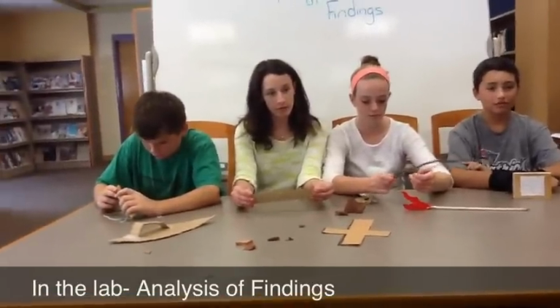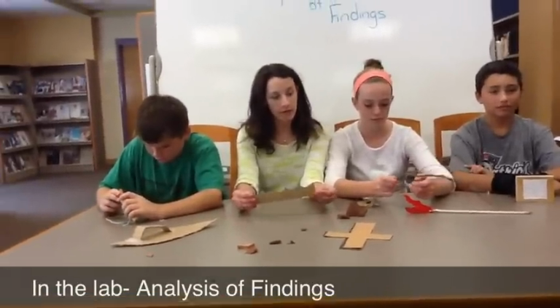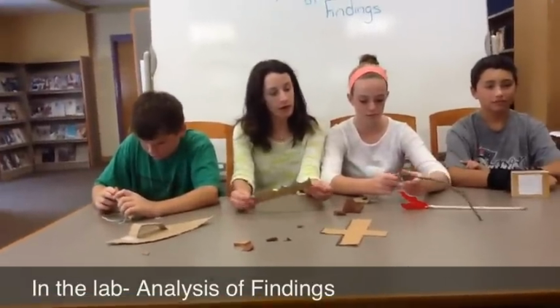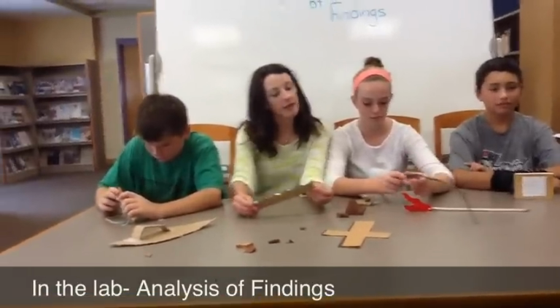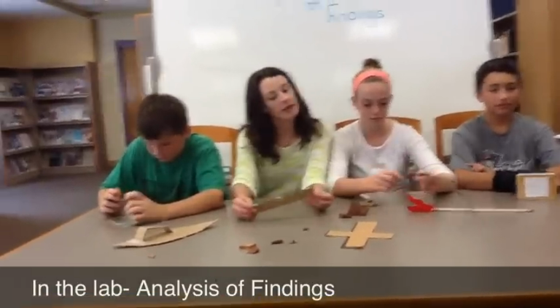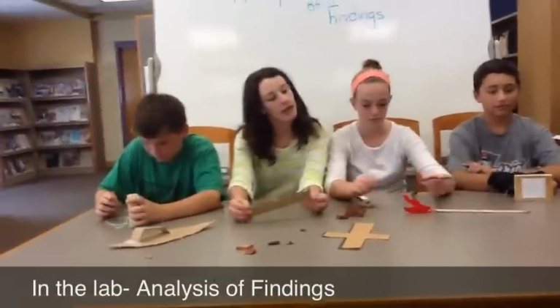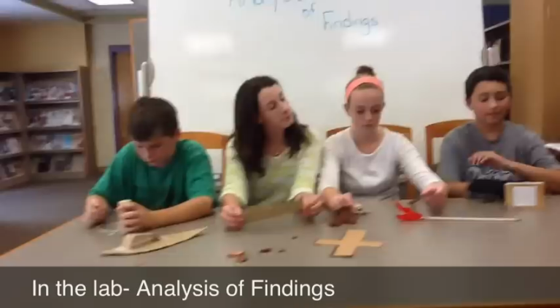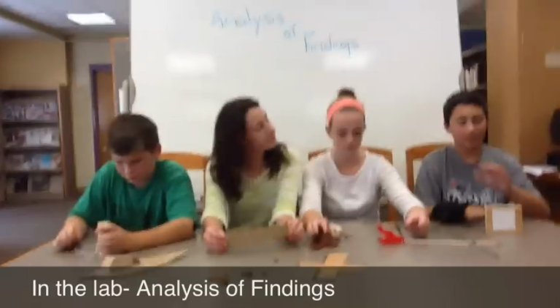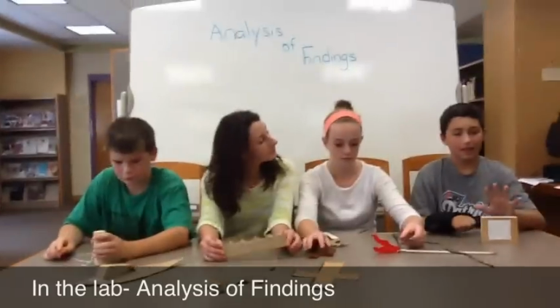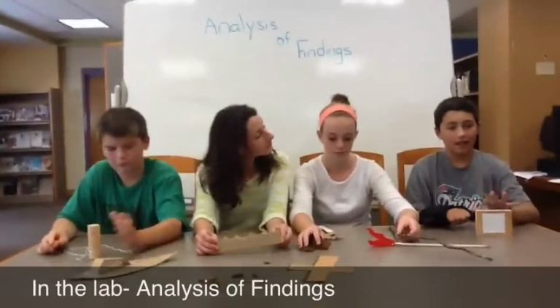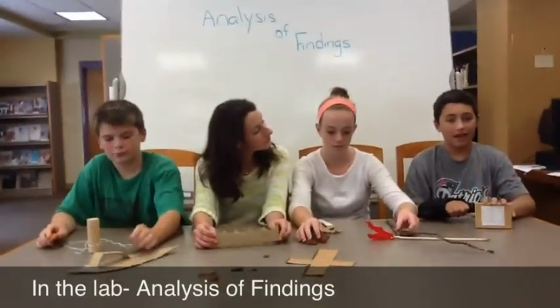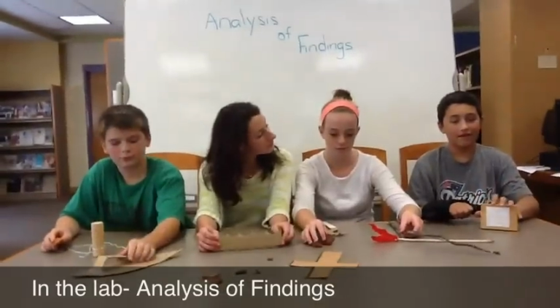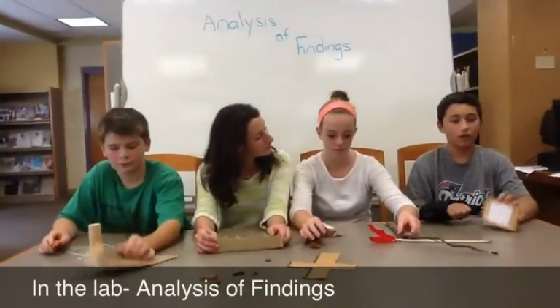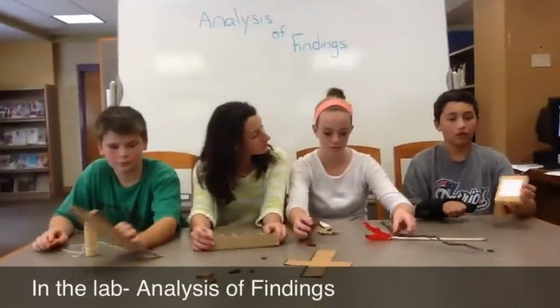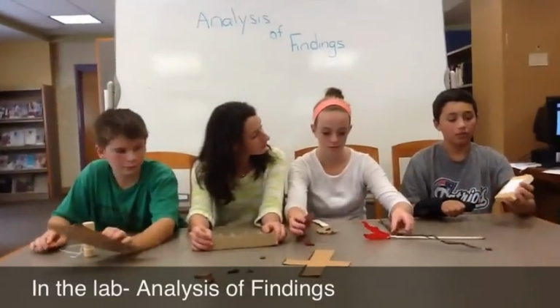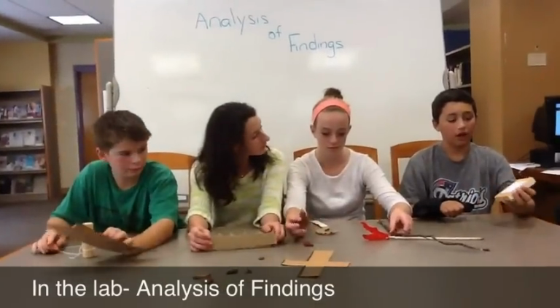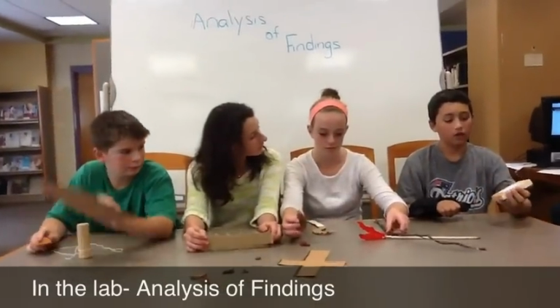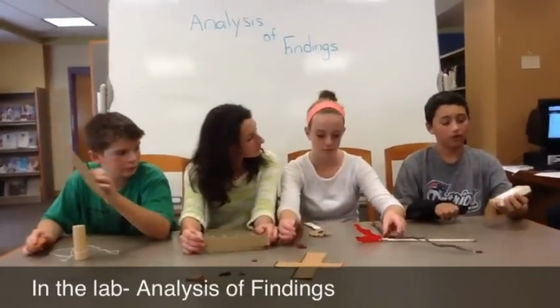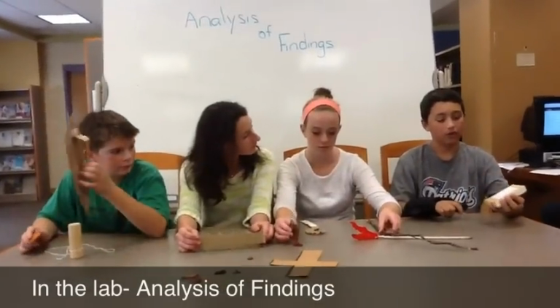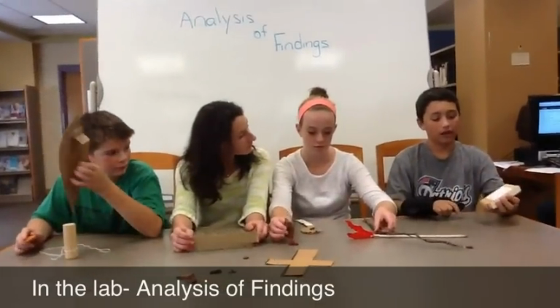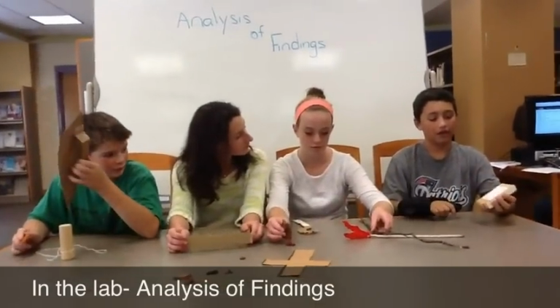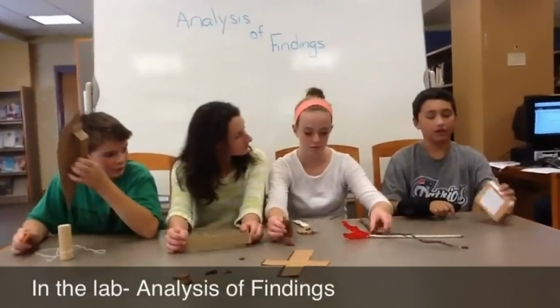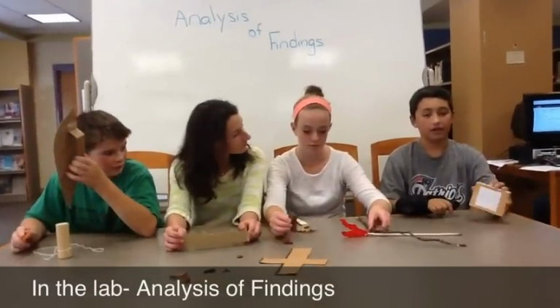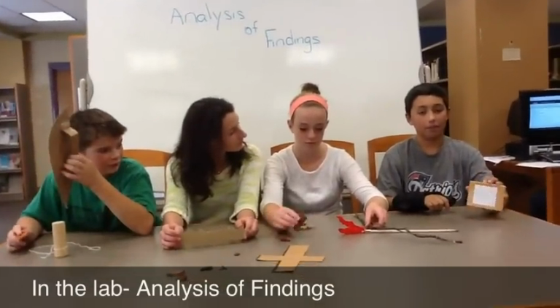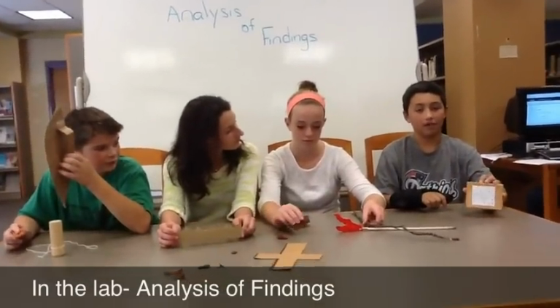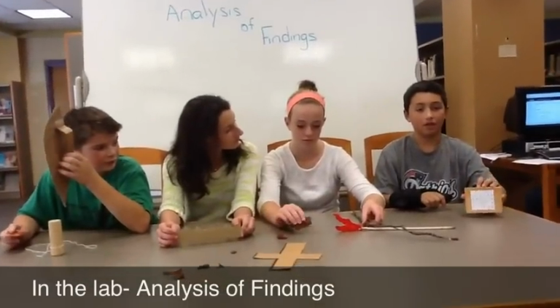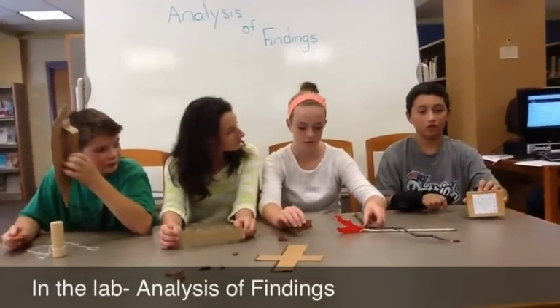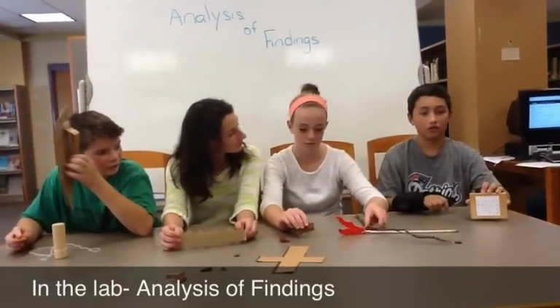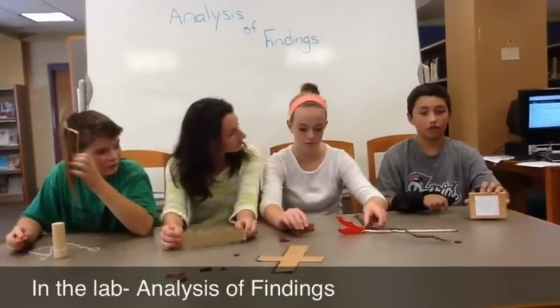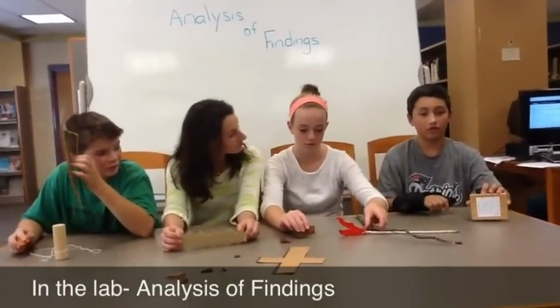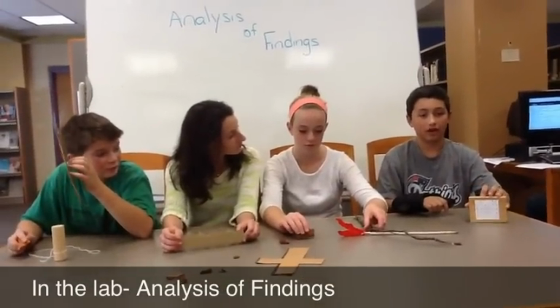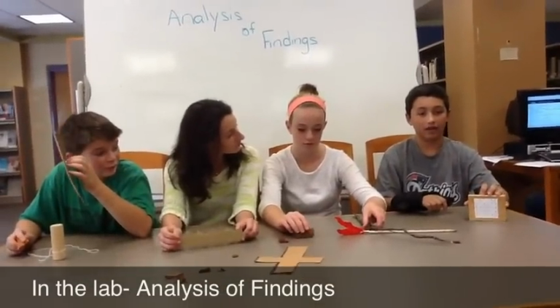Have we found anything yet? I have found a wooden block with letters that may have been used to read or write.